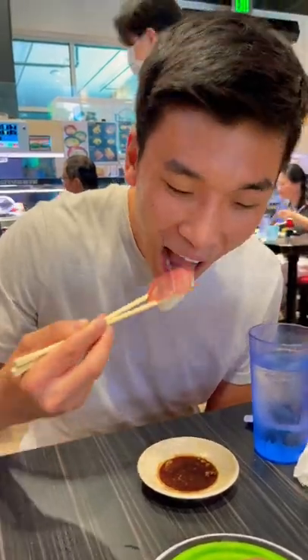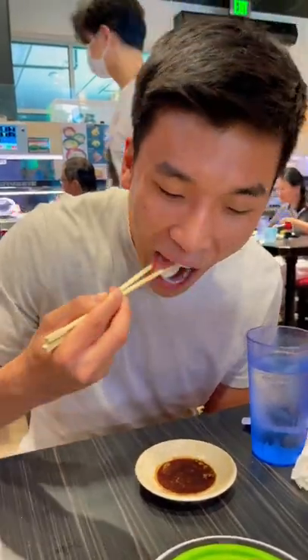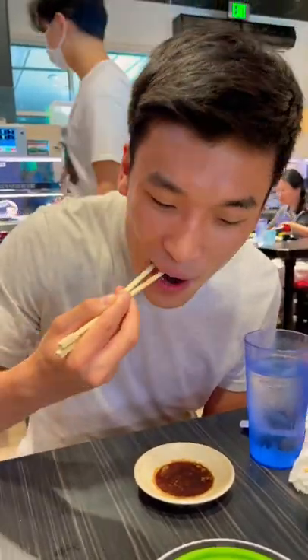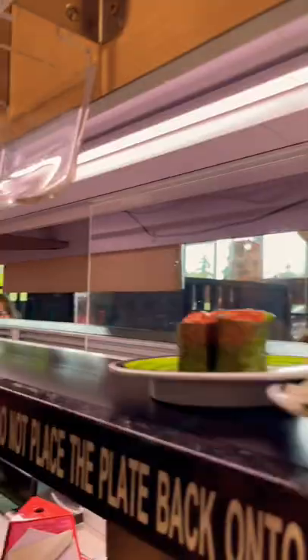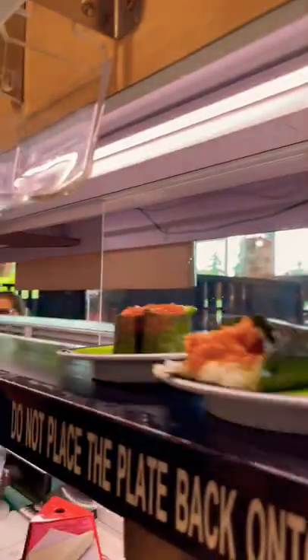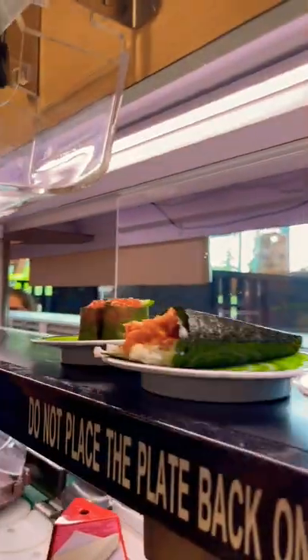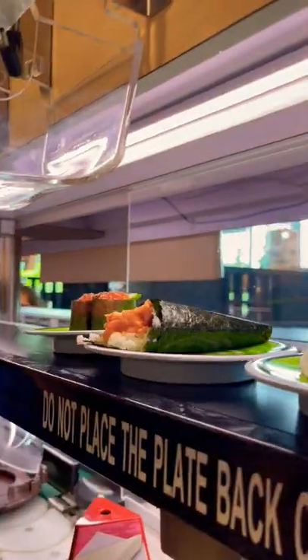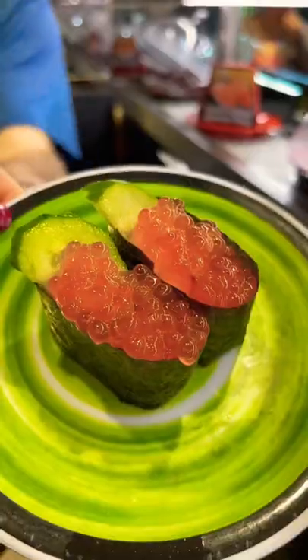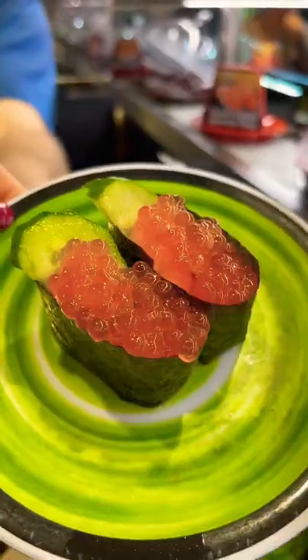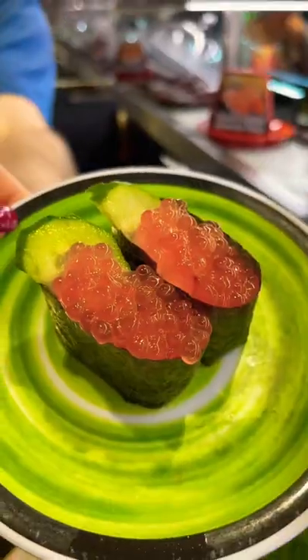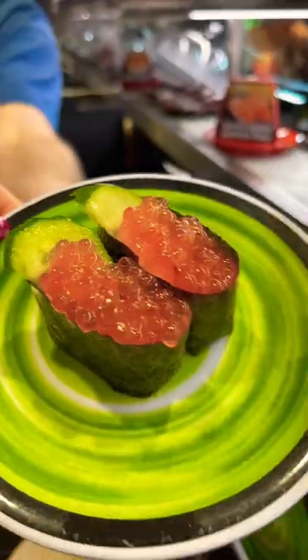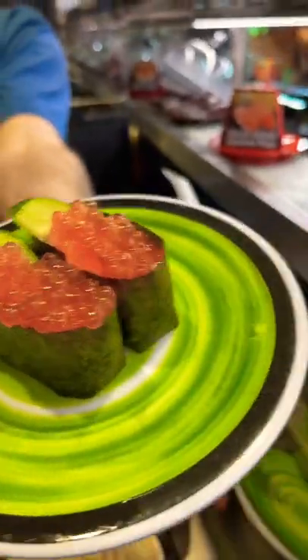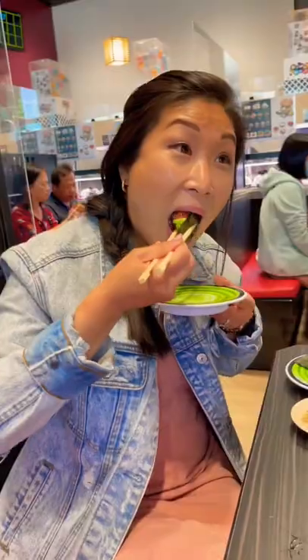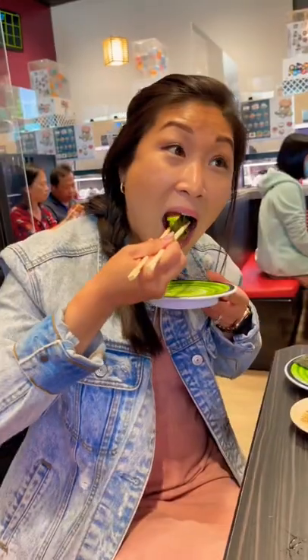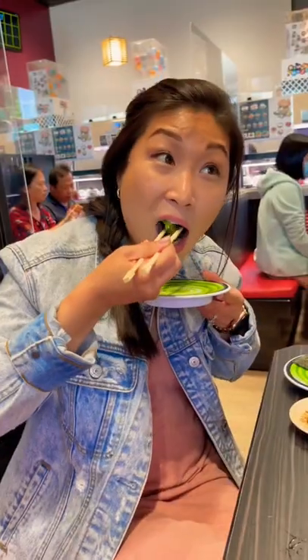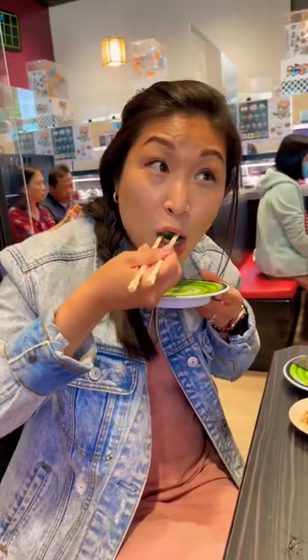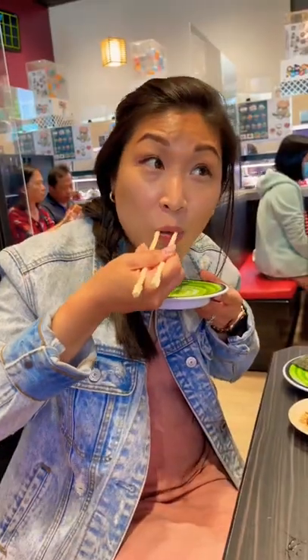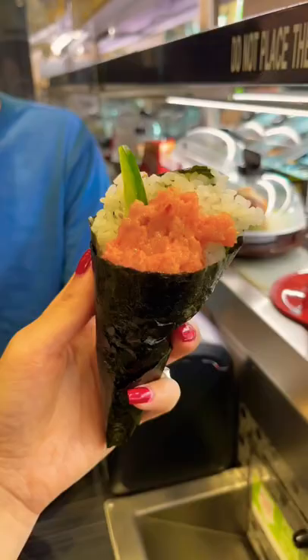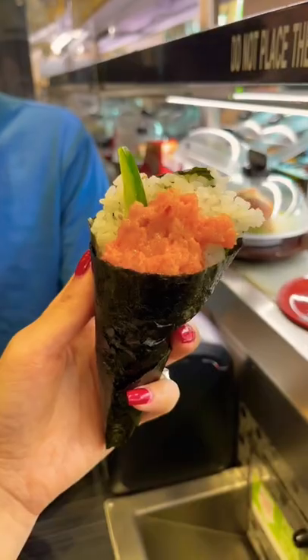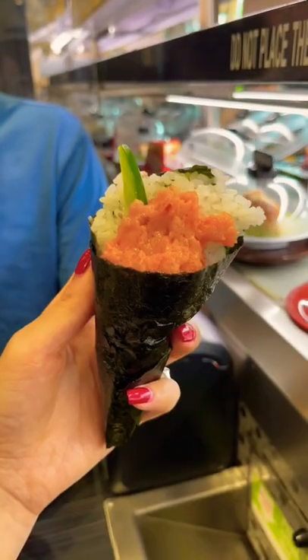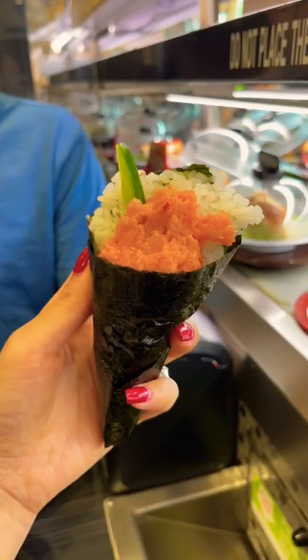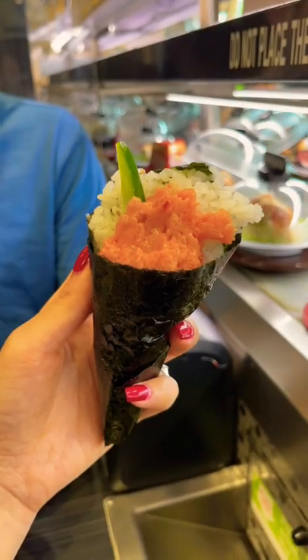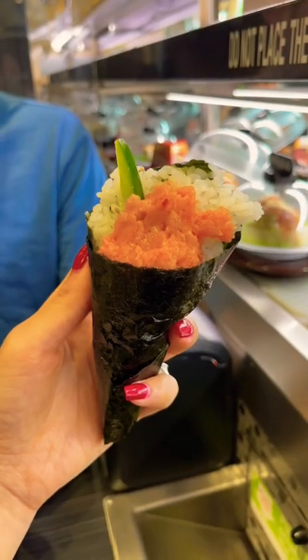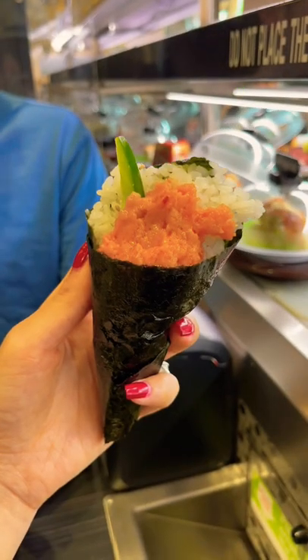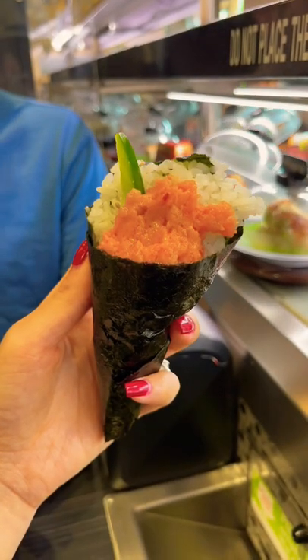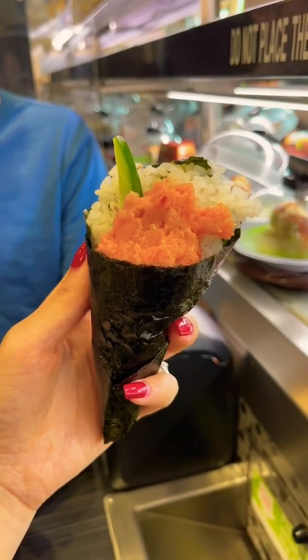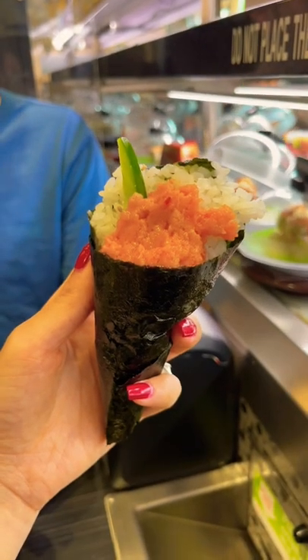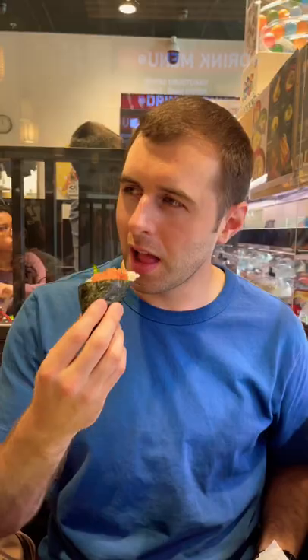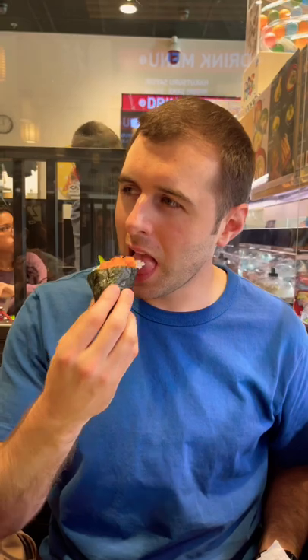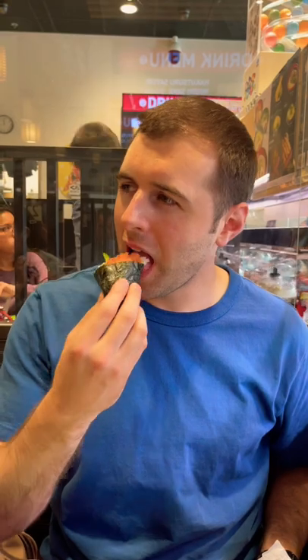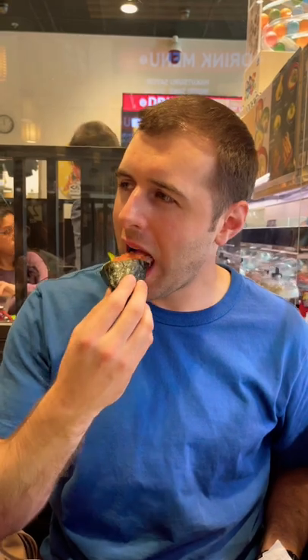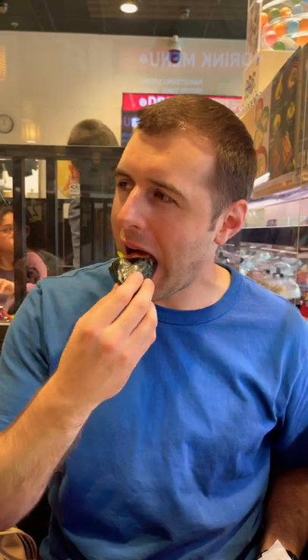Now we're trying Ikura, which has a briny taste and pops in your mouth, and also a spicy tuna hand roll, because why not?